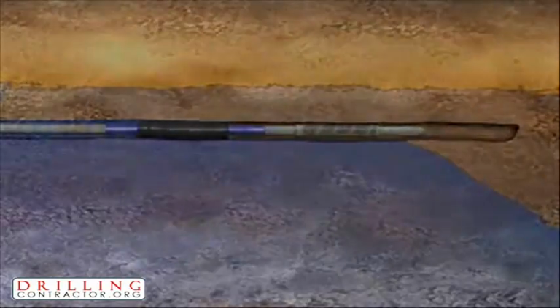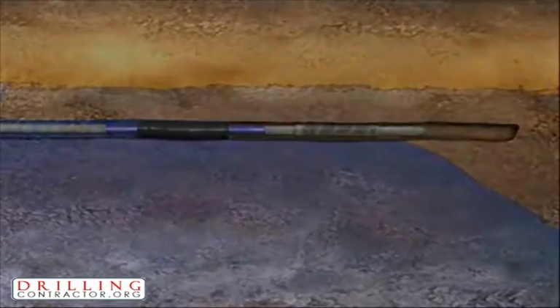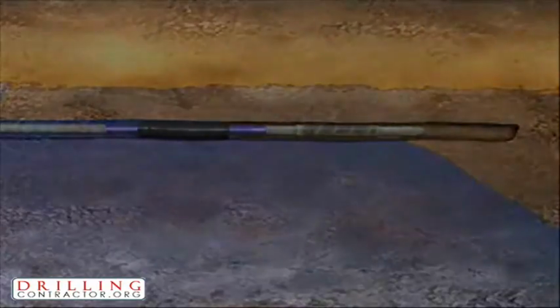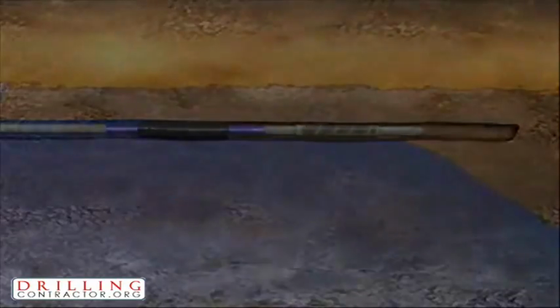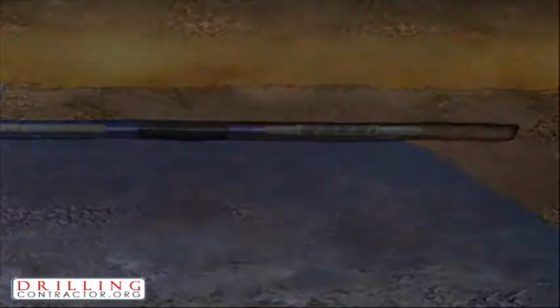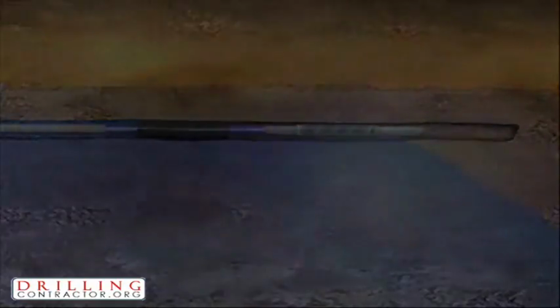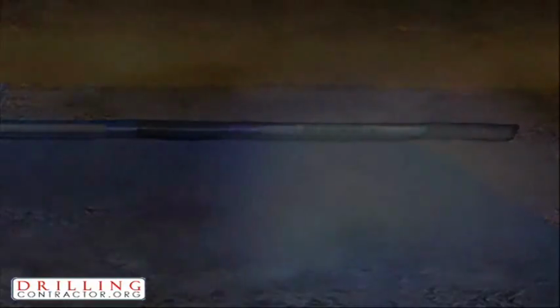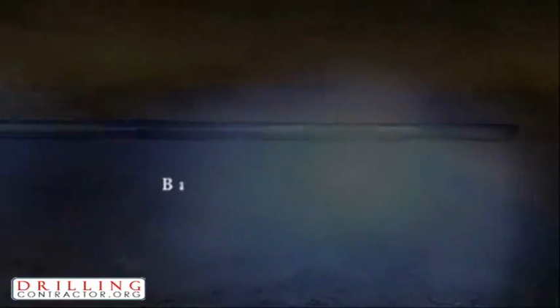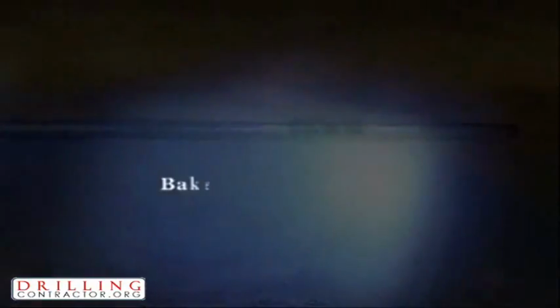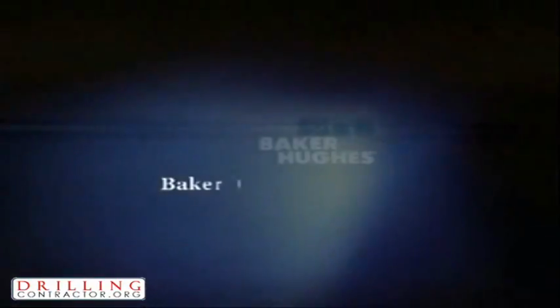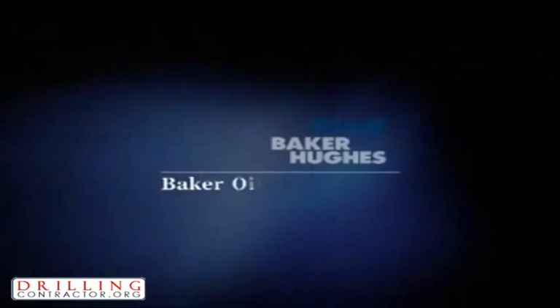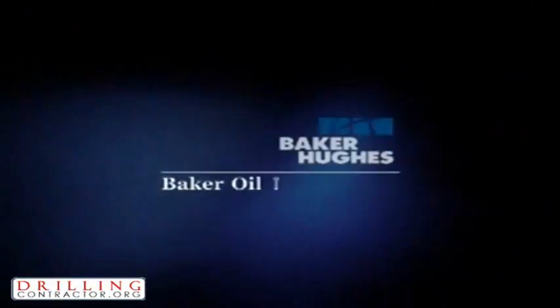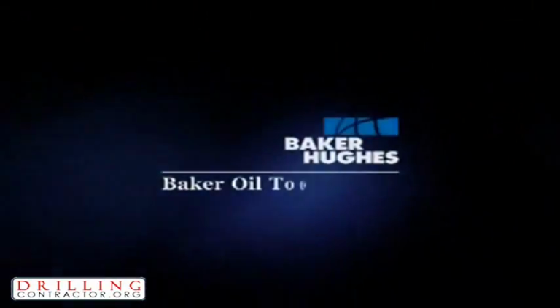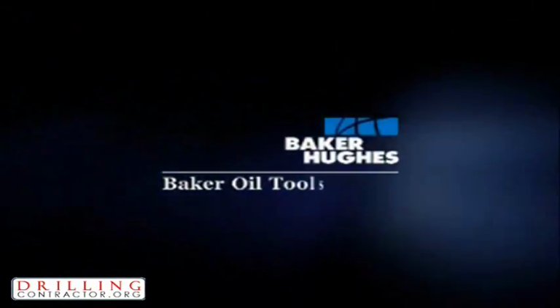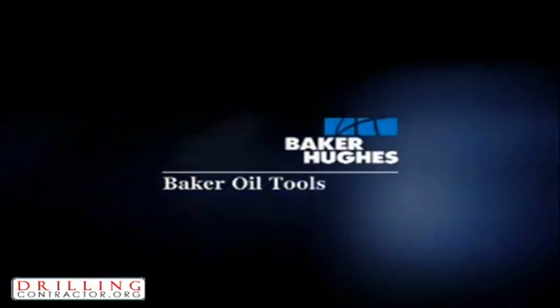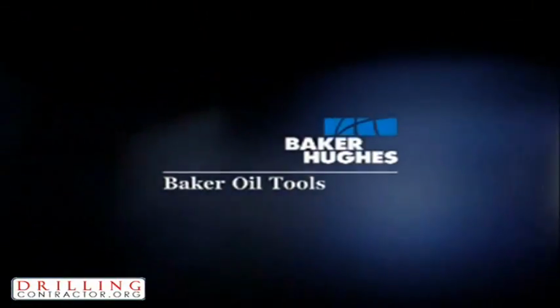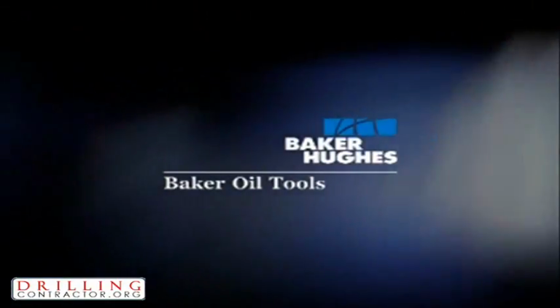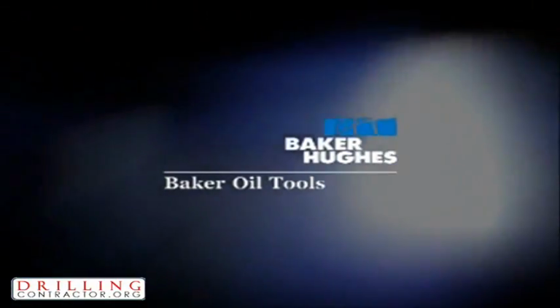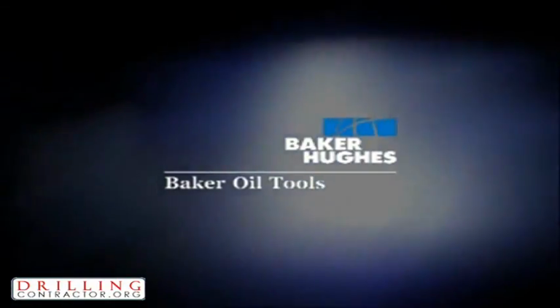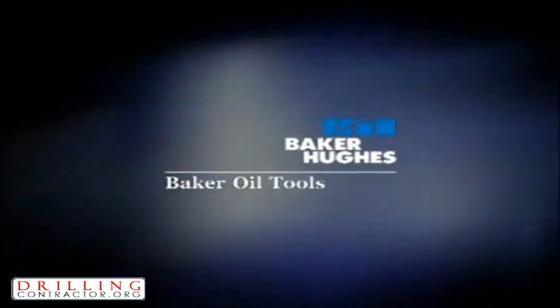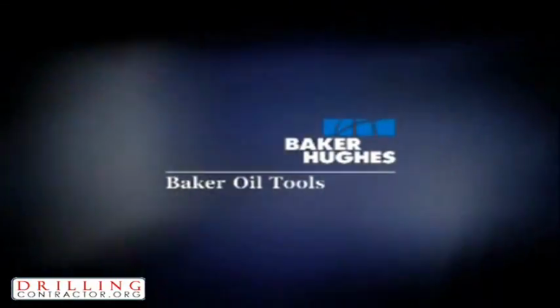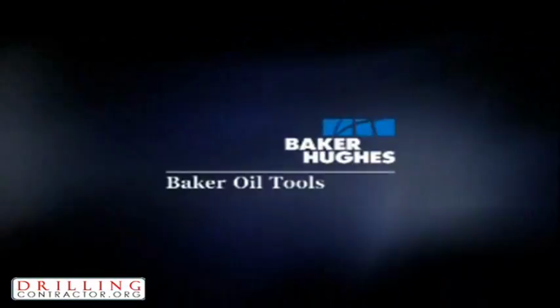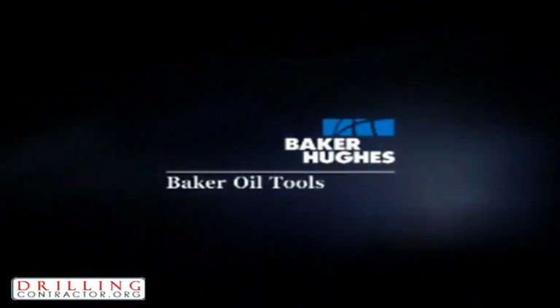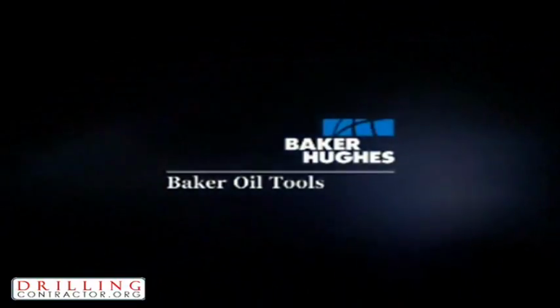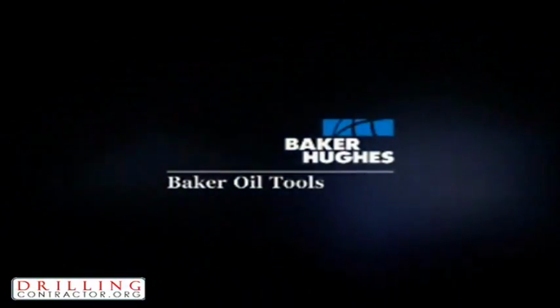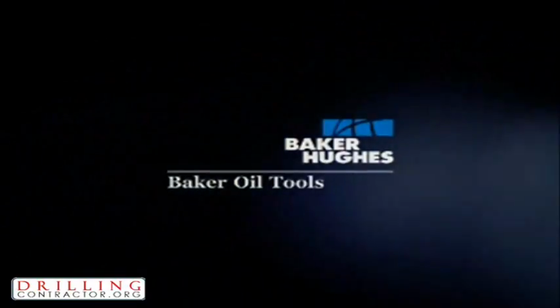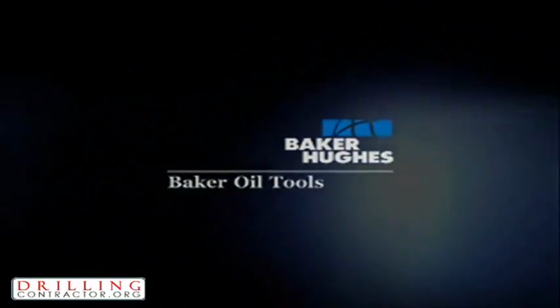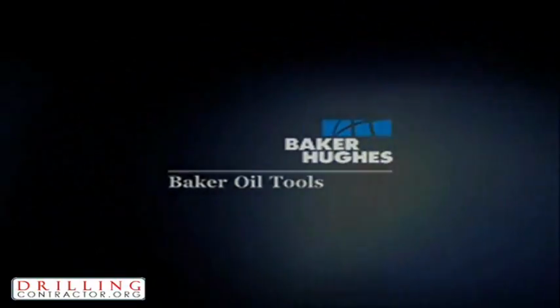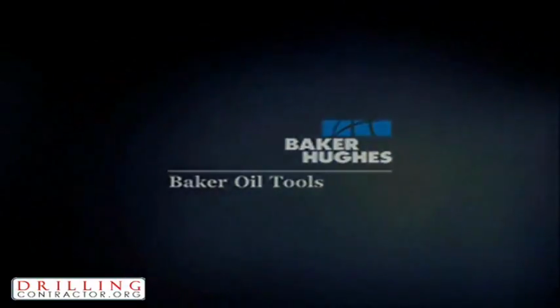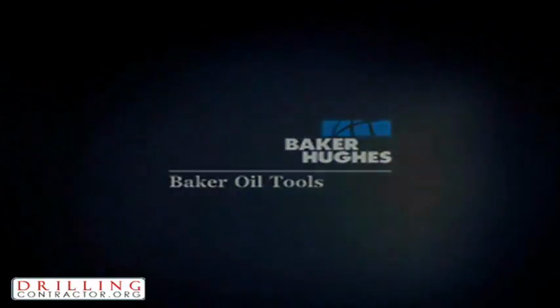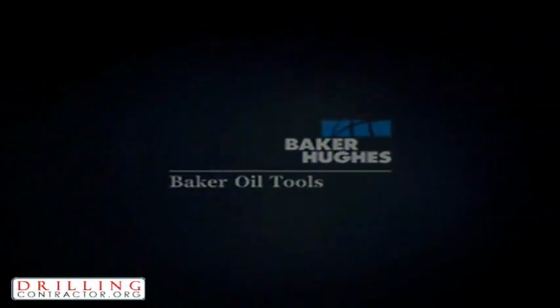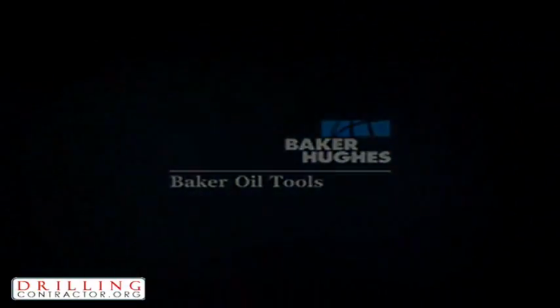For more information on the RE Packer, contact your local Baker Oil Tools representative. Thank you for joining us.